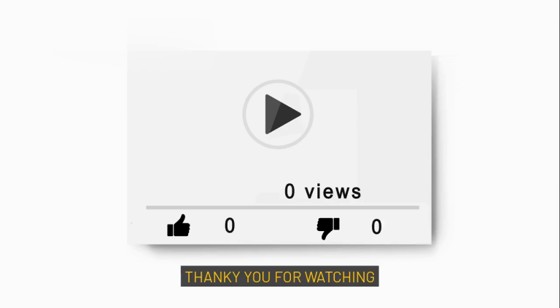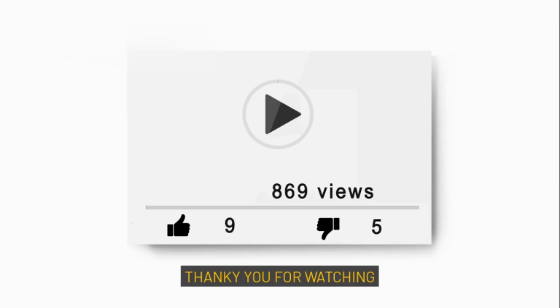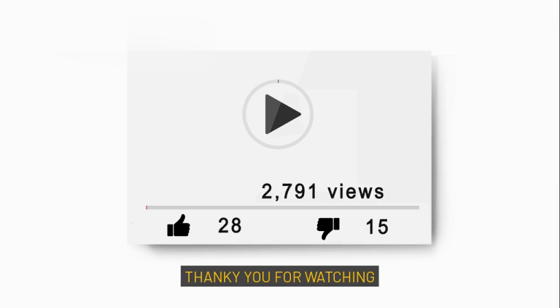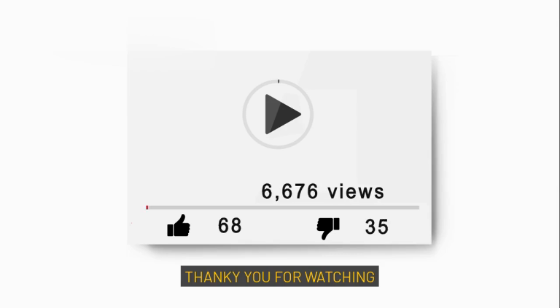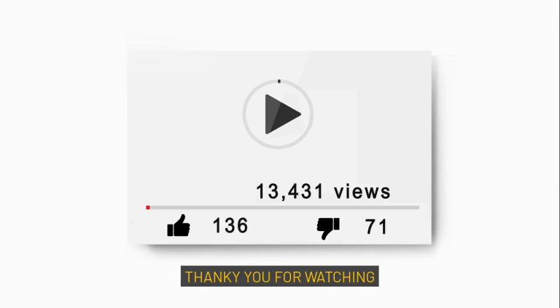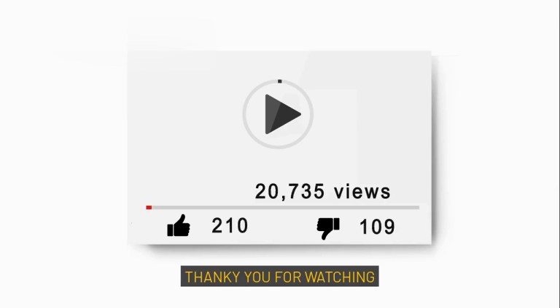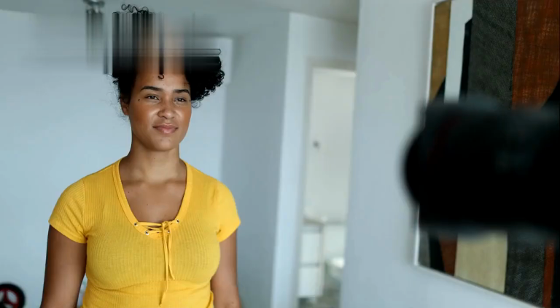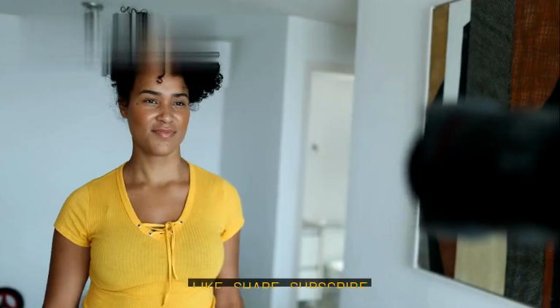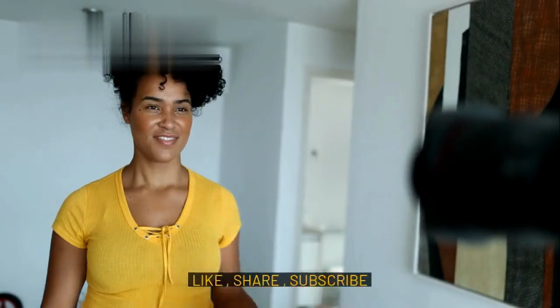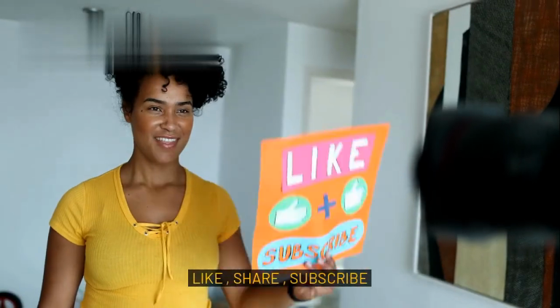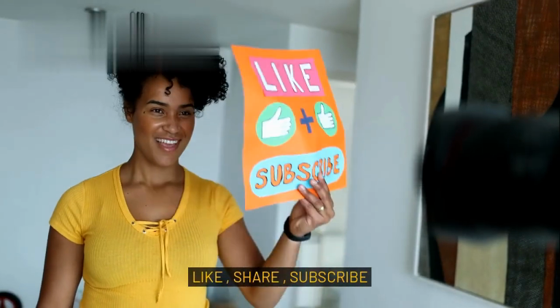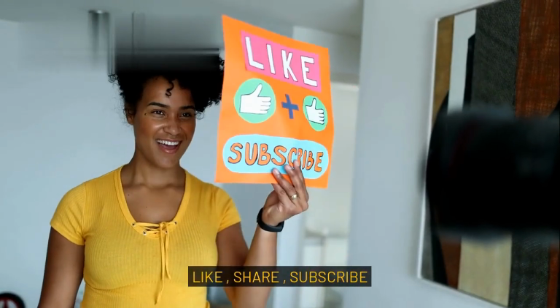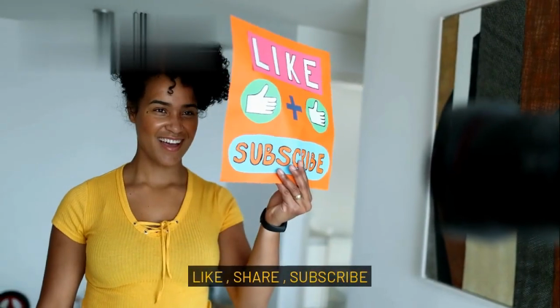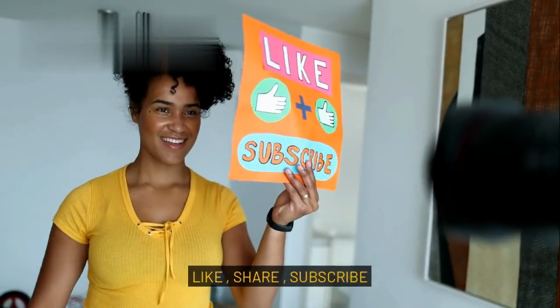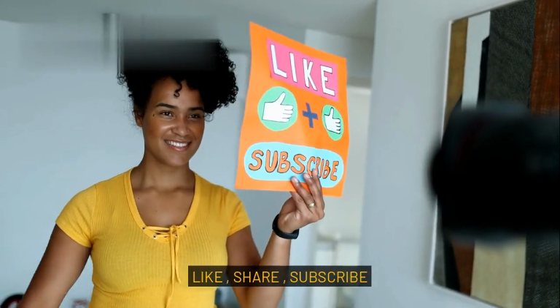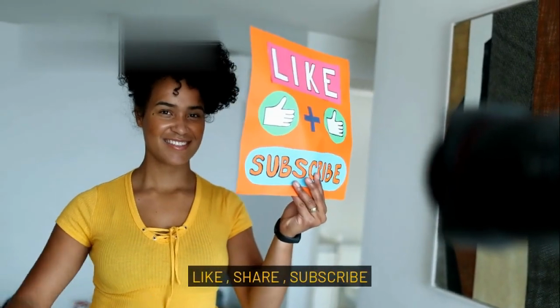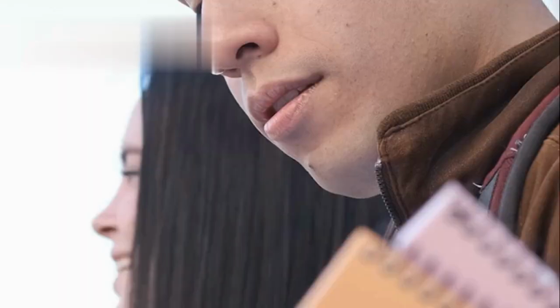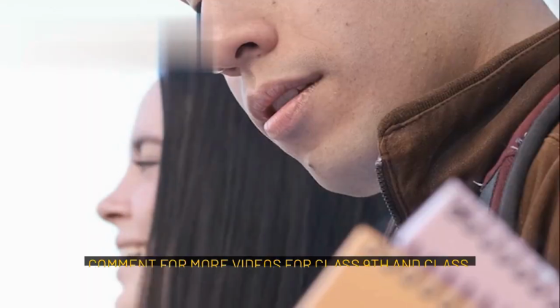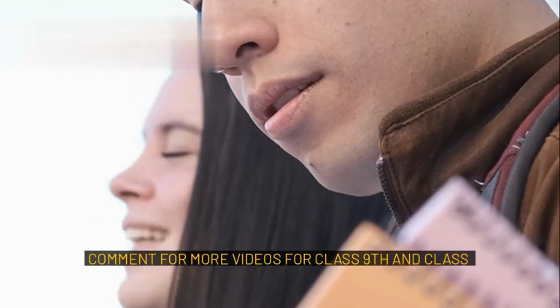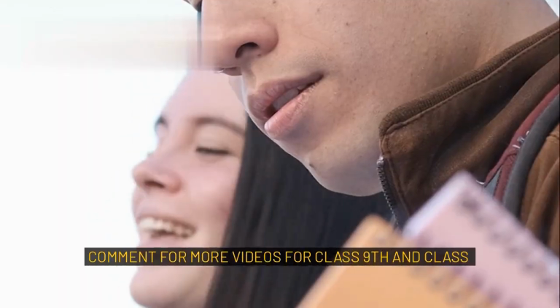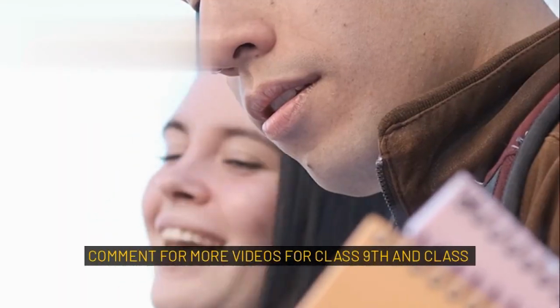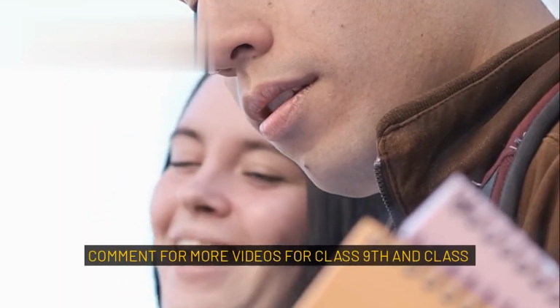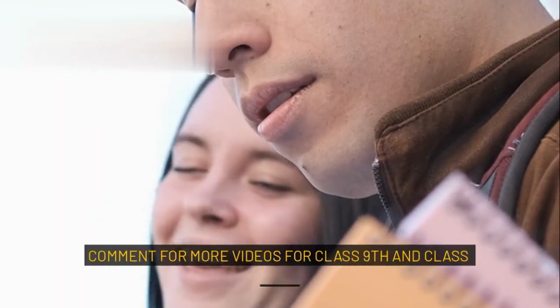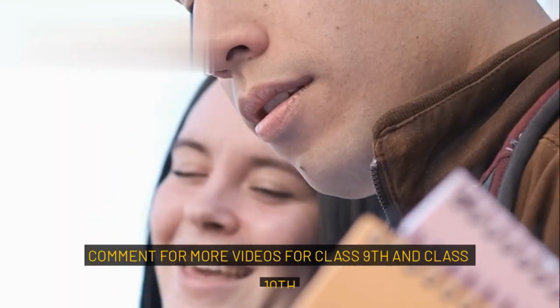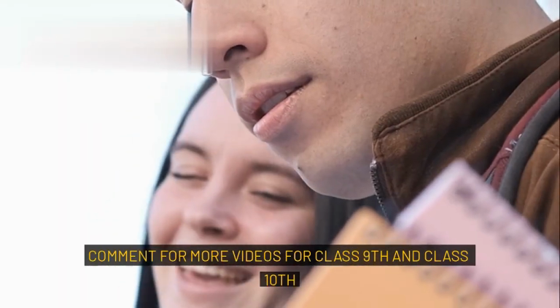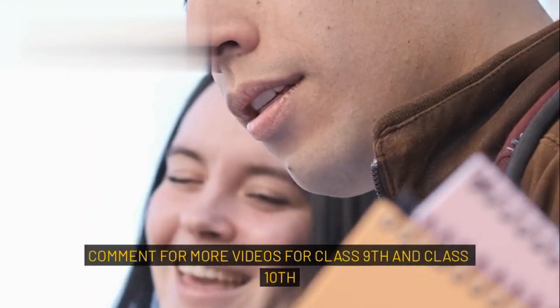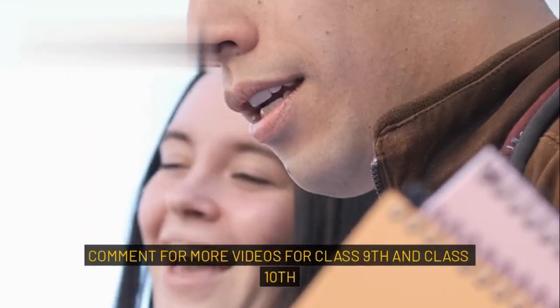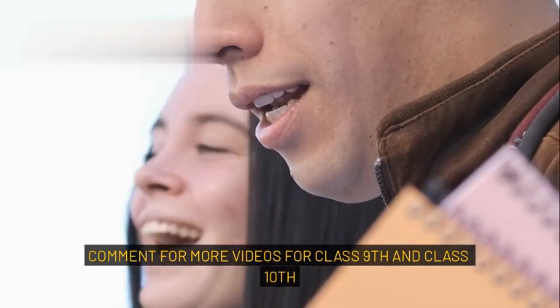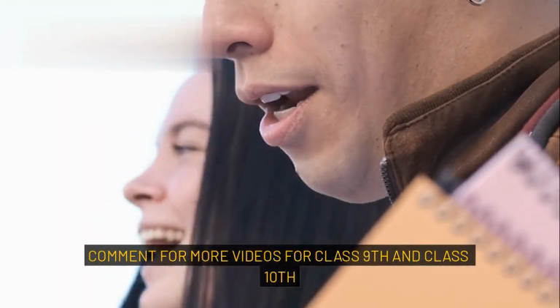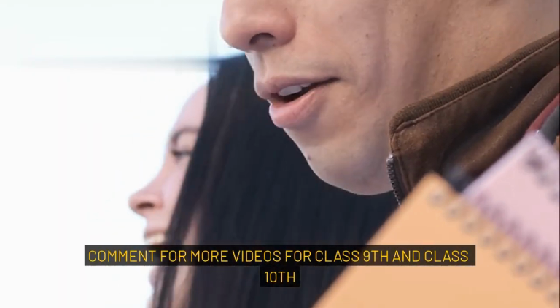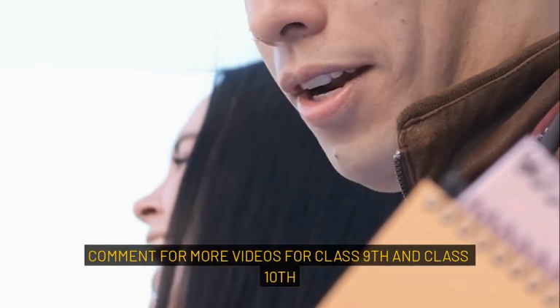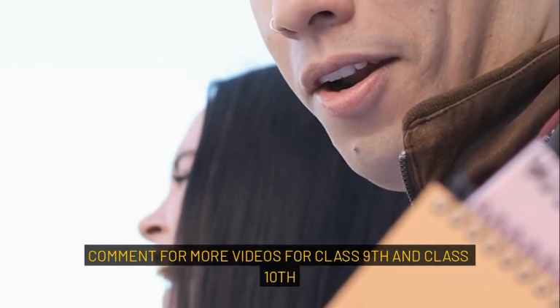Thank you for watching! Like, share, subscribe, and comment for more videos for class 9th and class 10th.